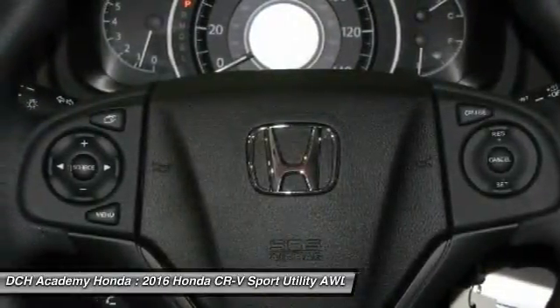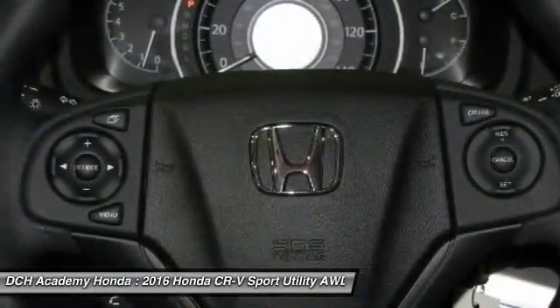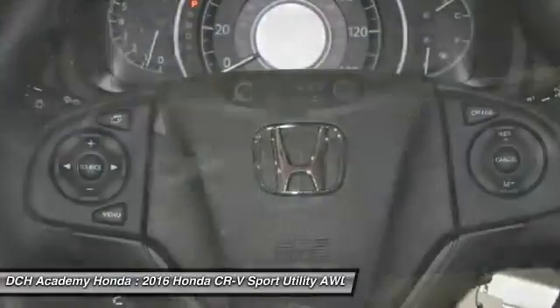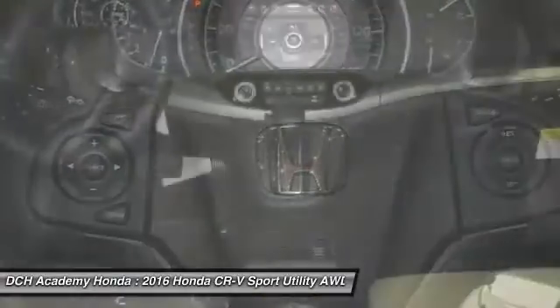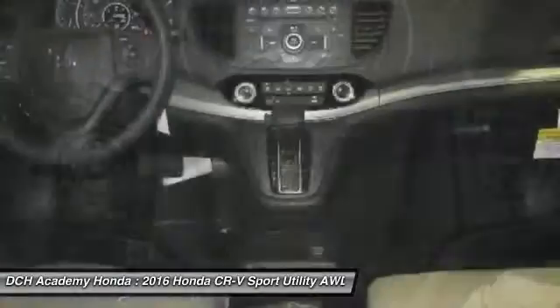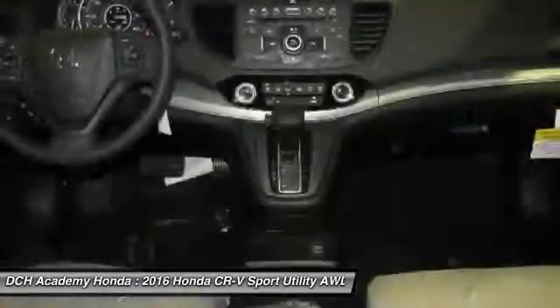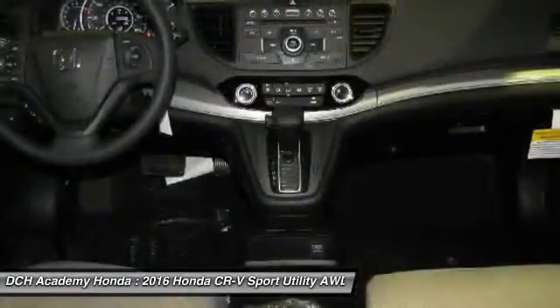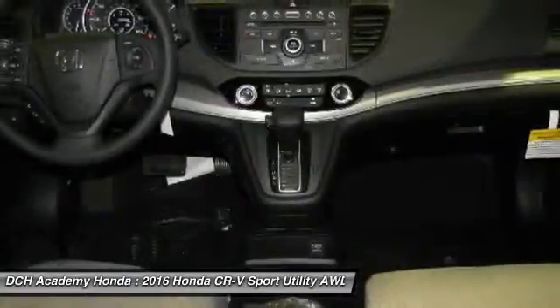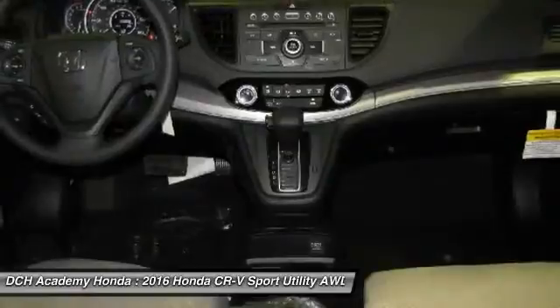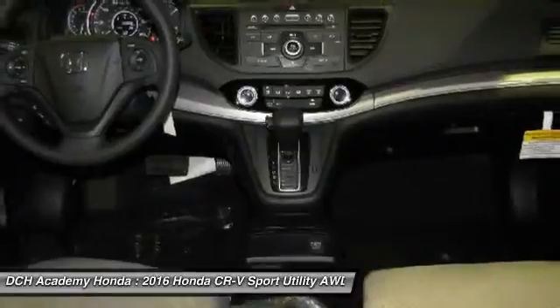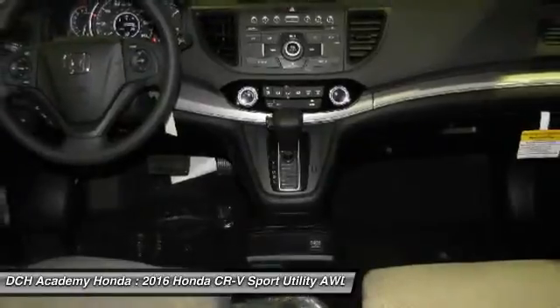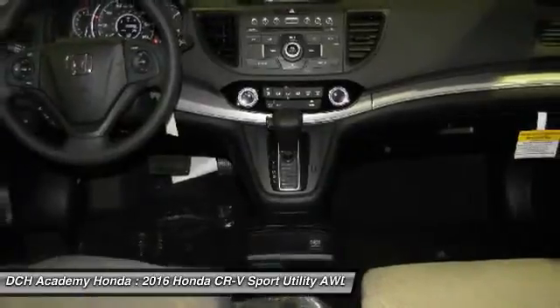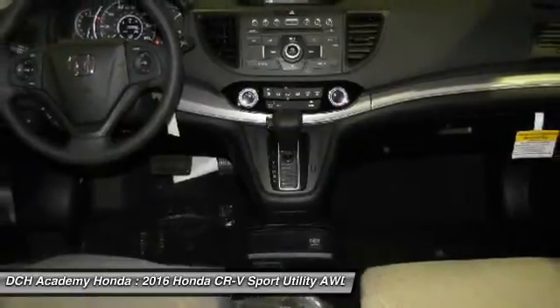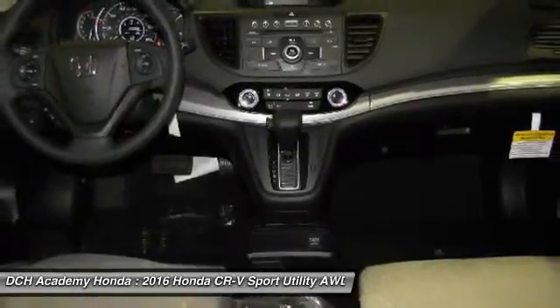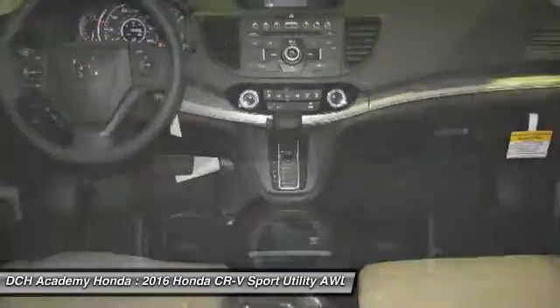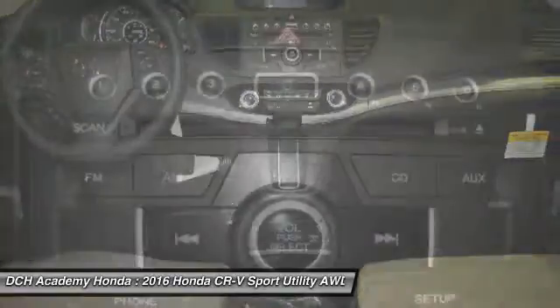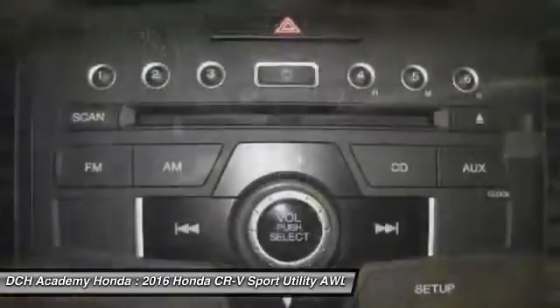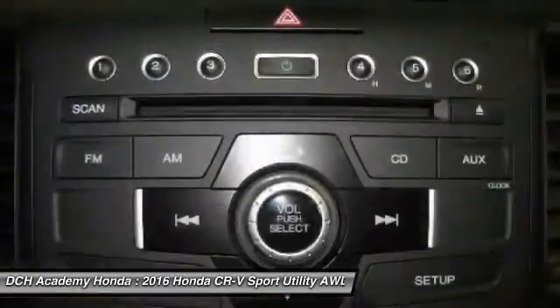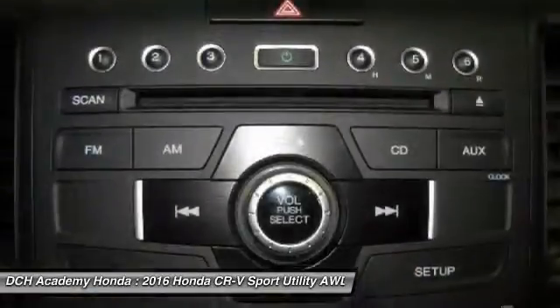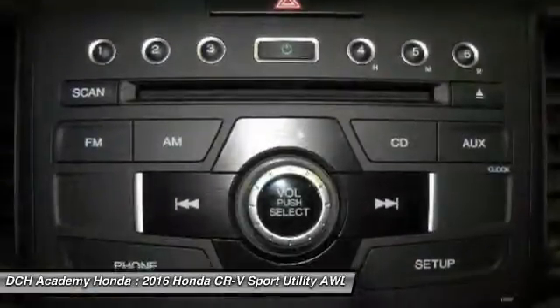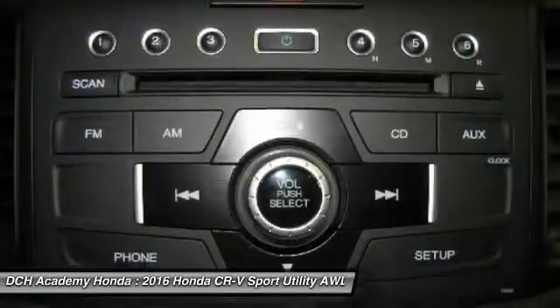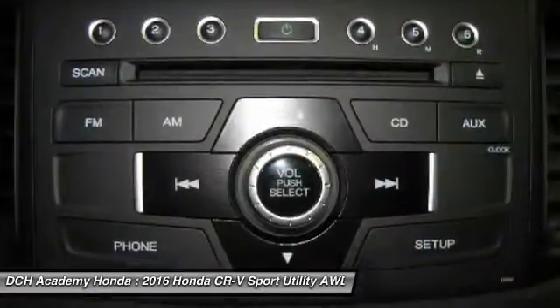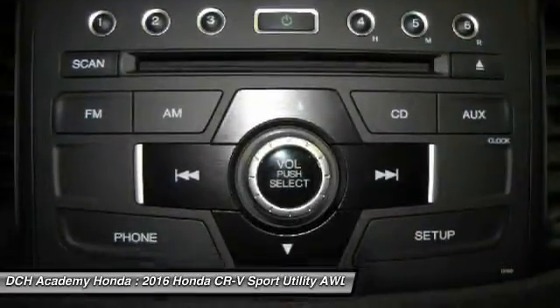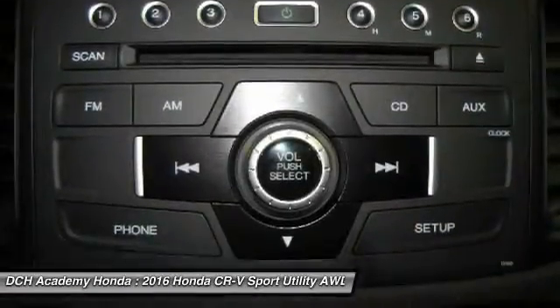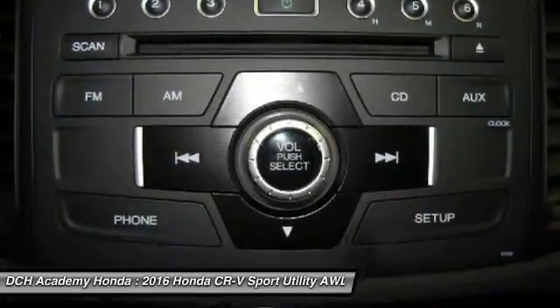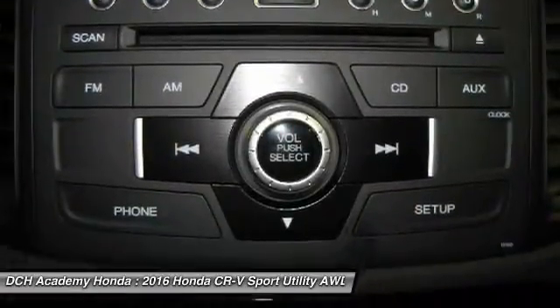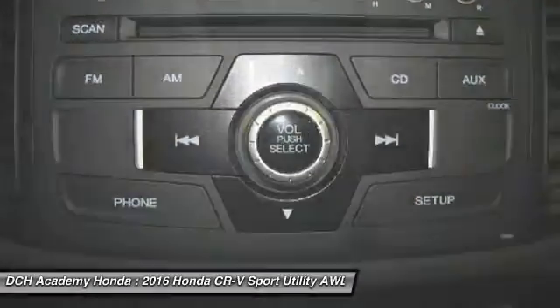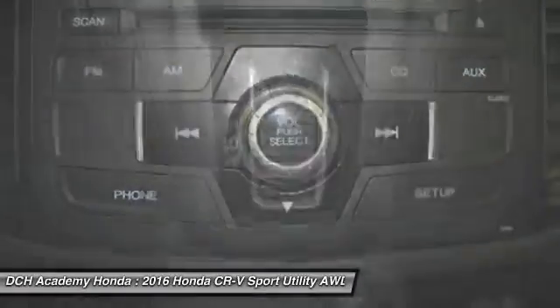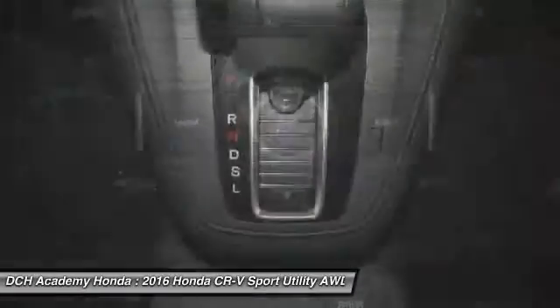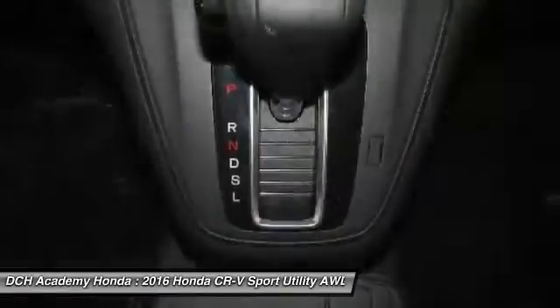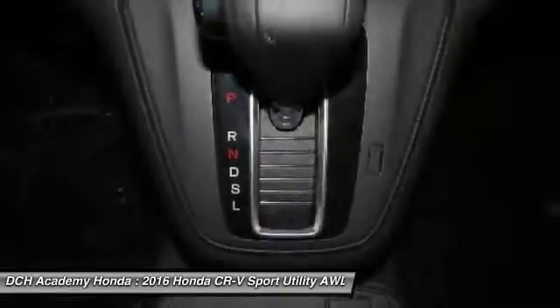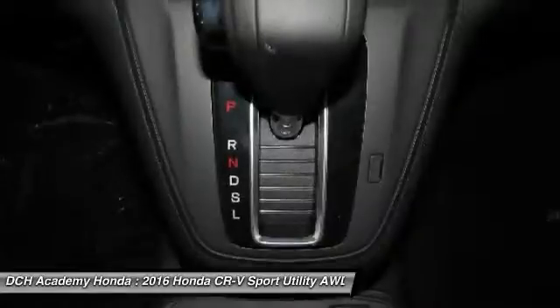Steering wheel audio controls, Bluetooth, power steering, driver airbag. Come see the car for yourself.